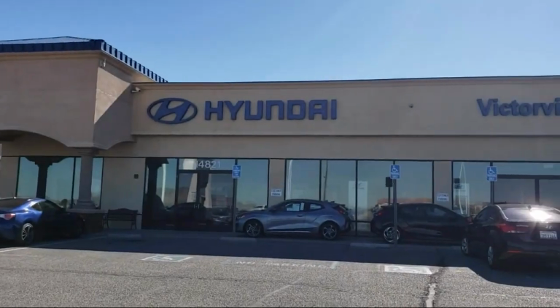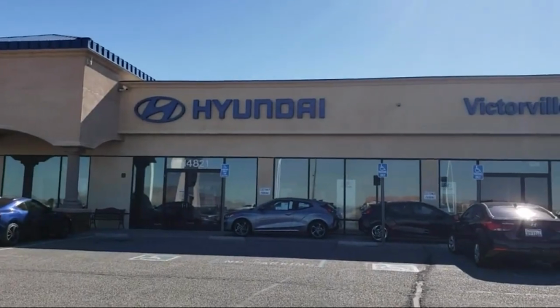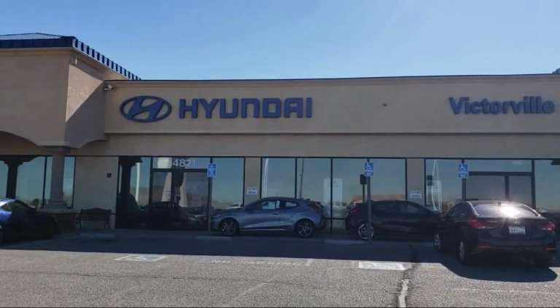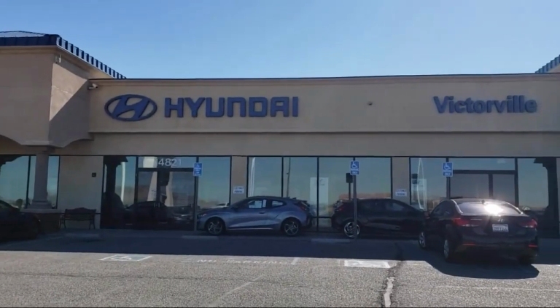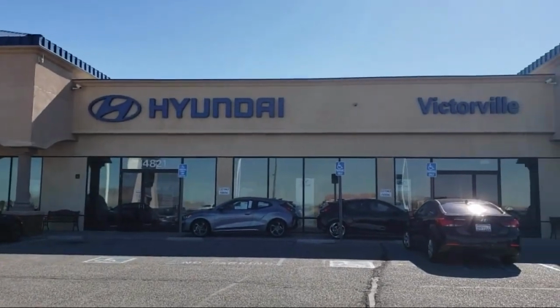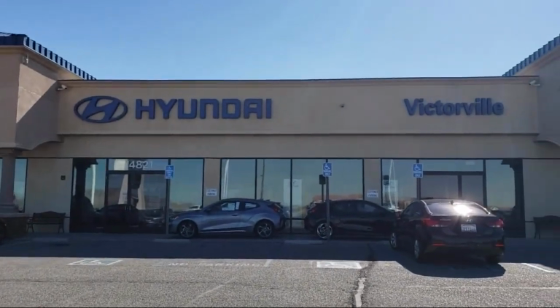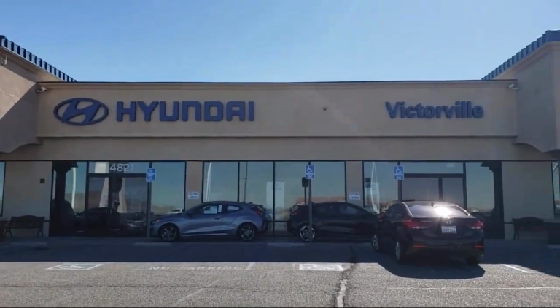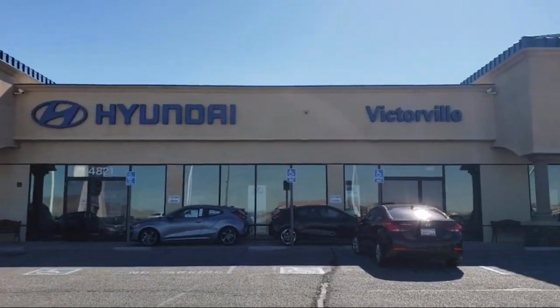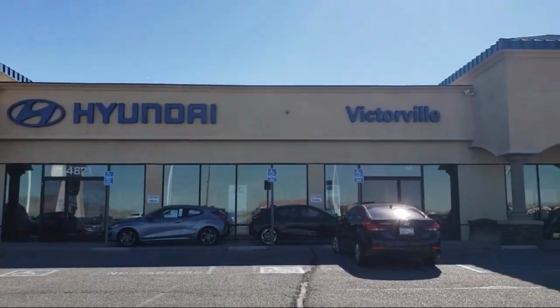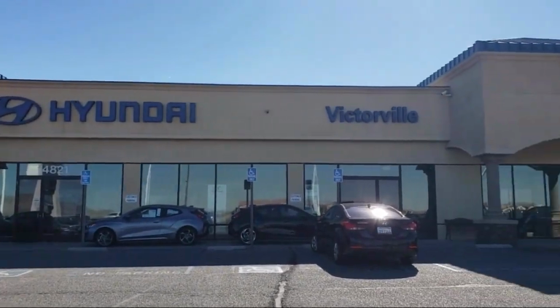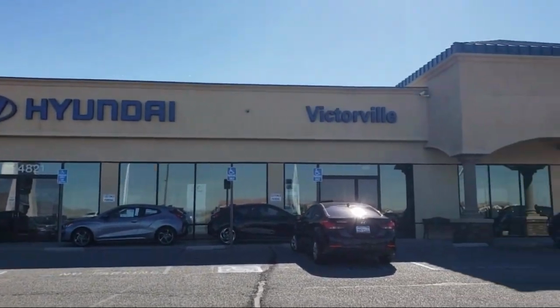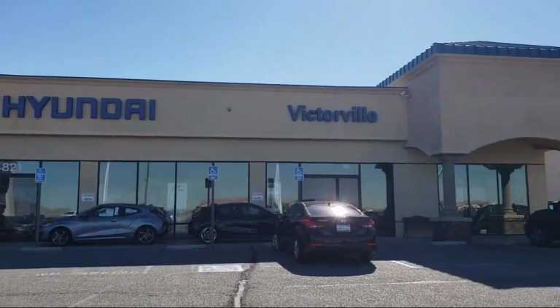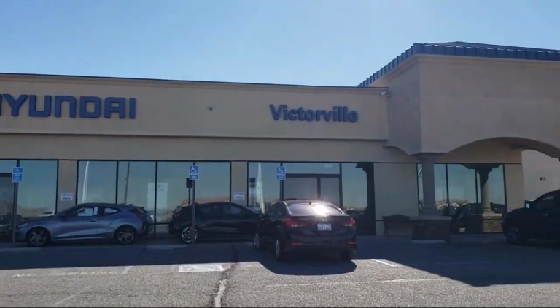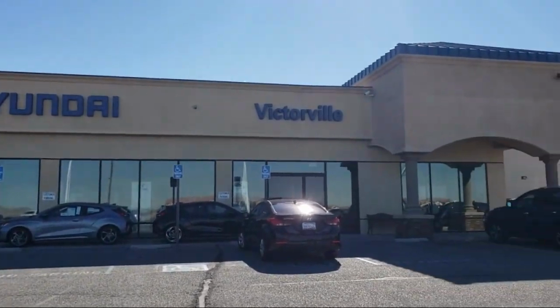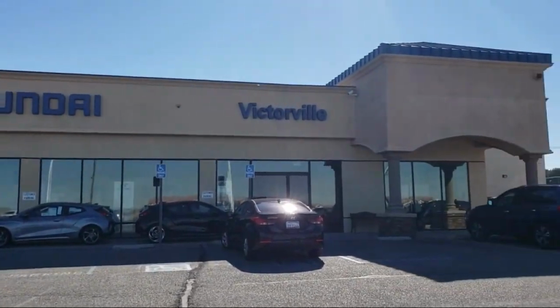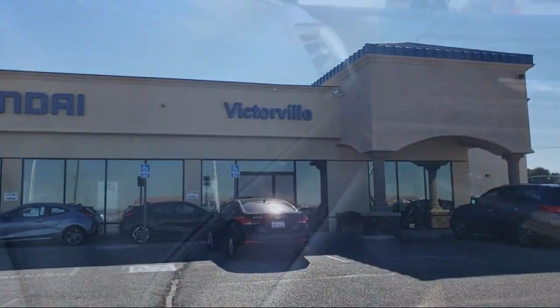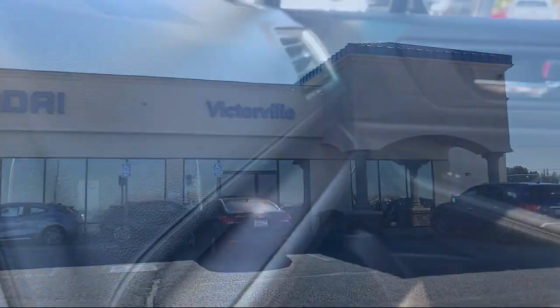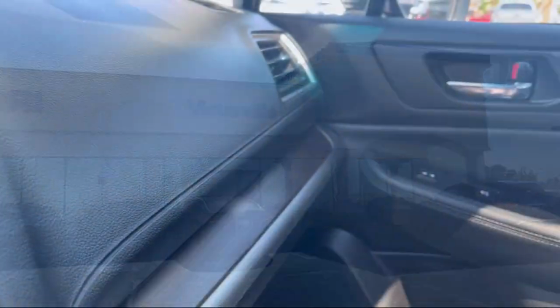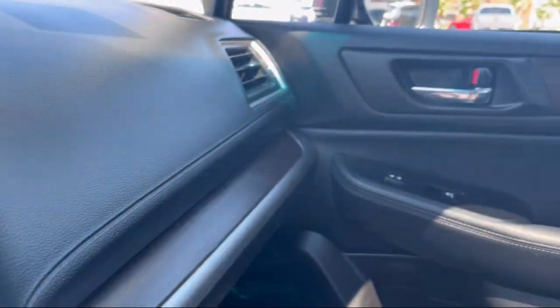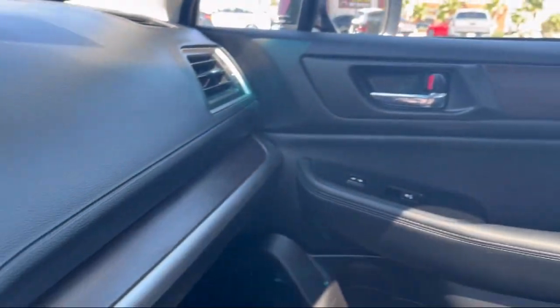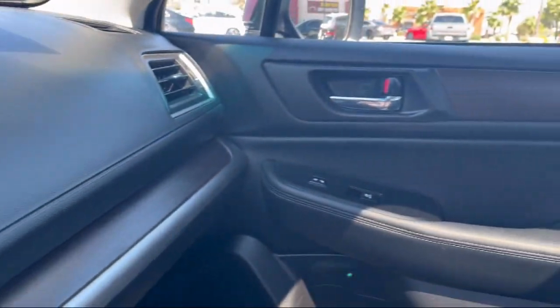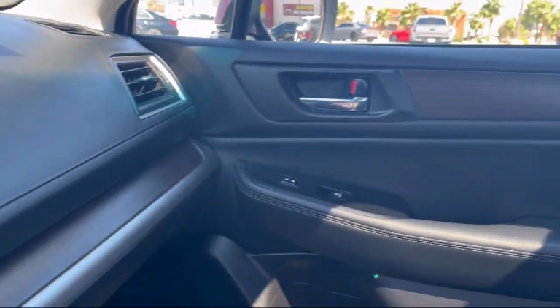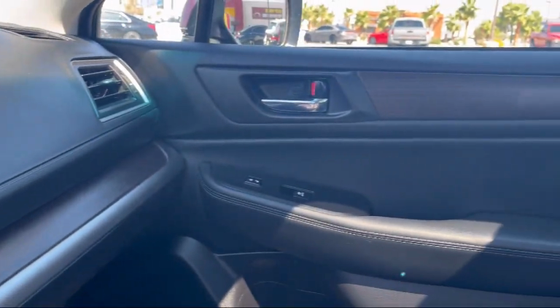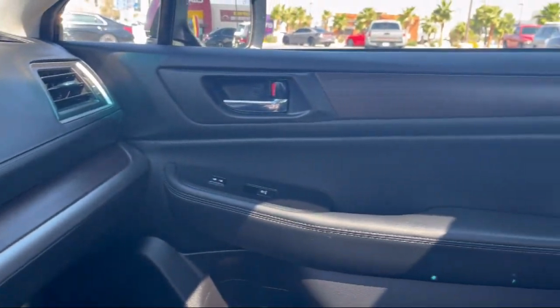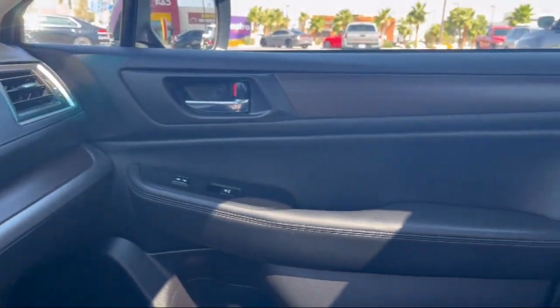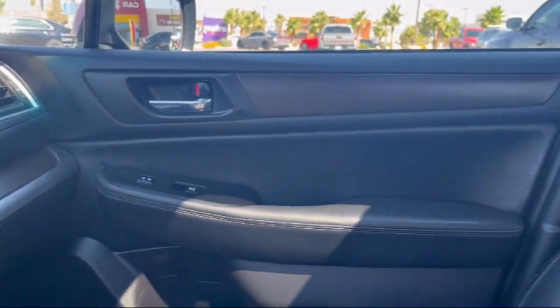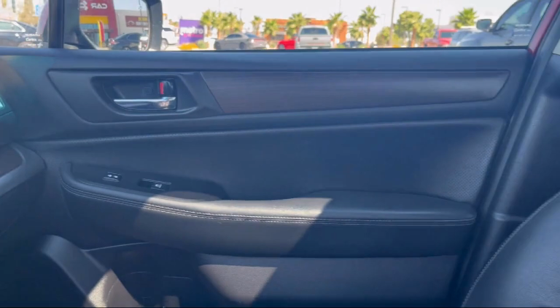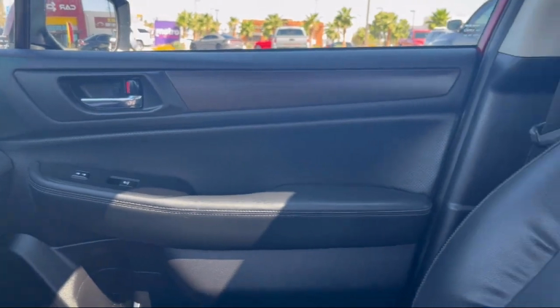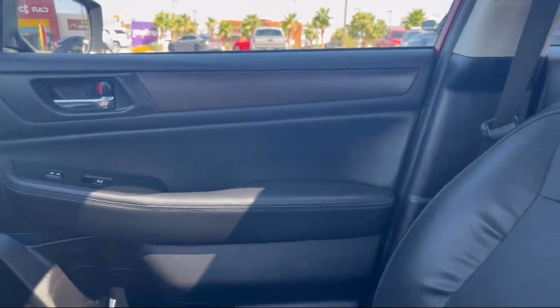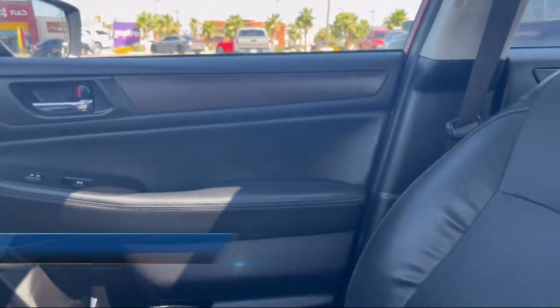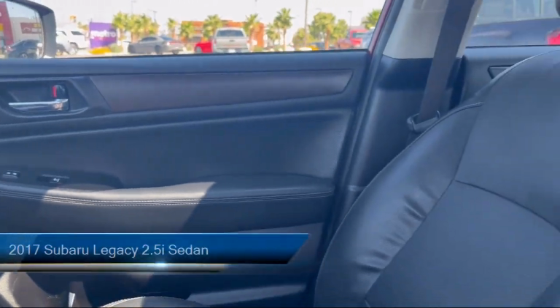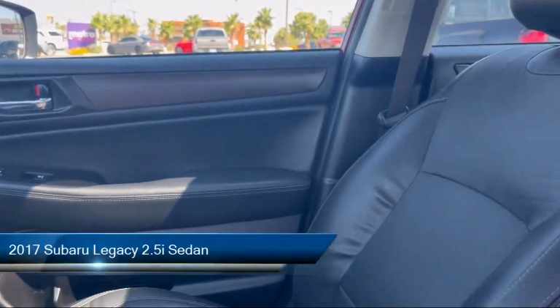Welcome to Victorville Hyundai, and here's a look at another one of our great vehicles from our inventory.